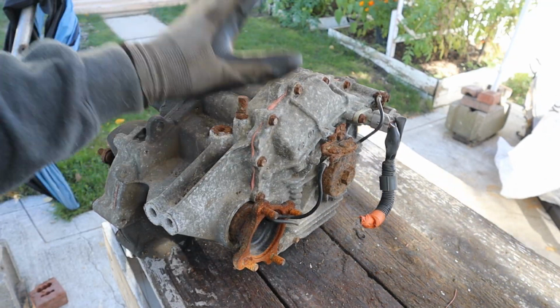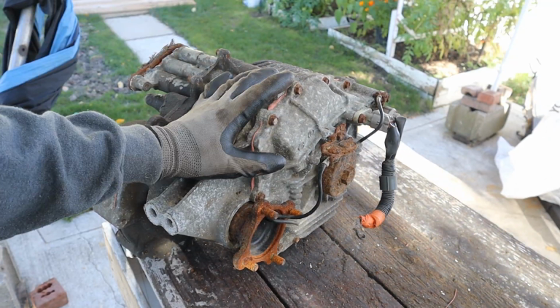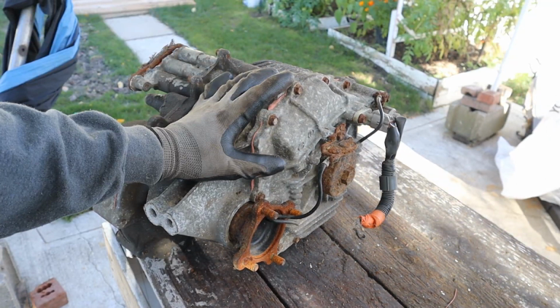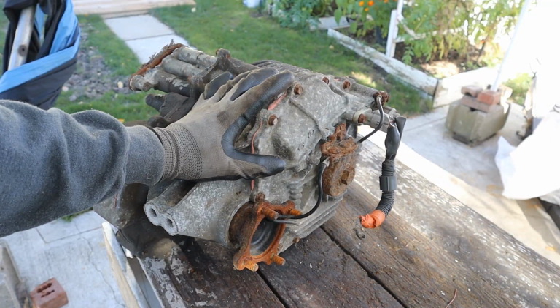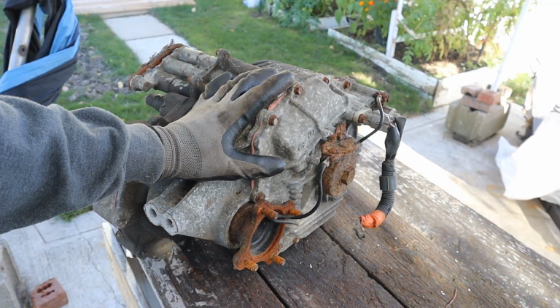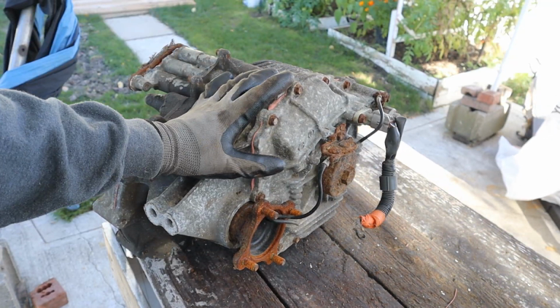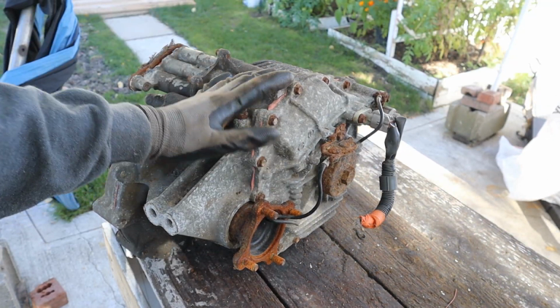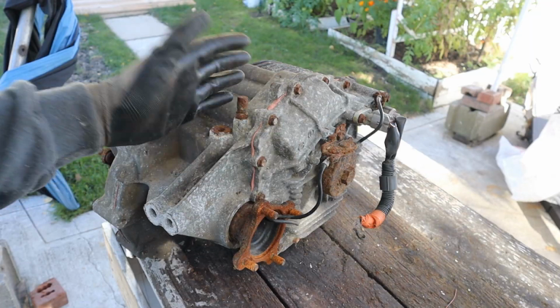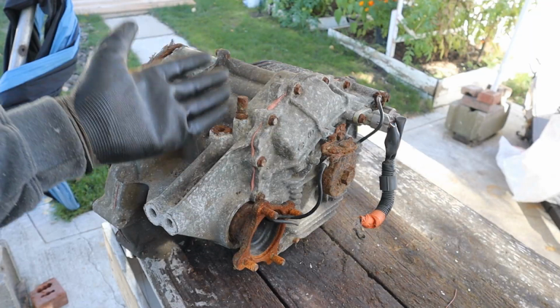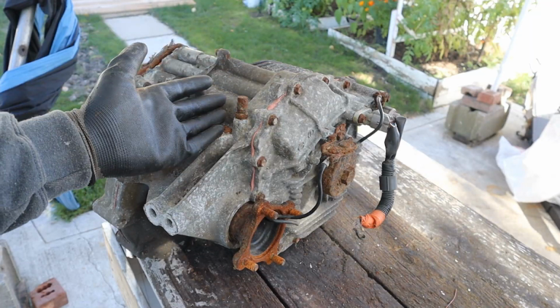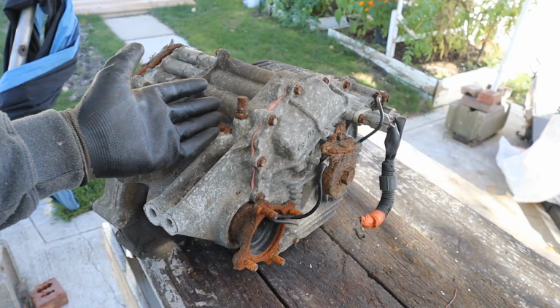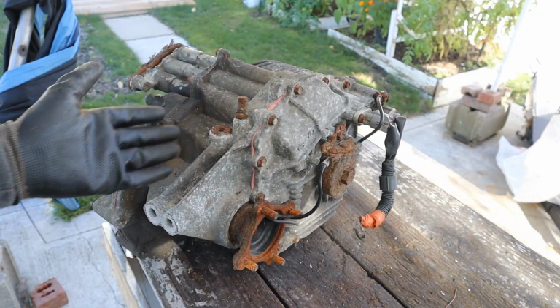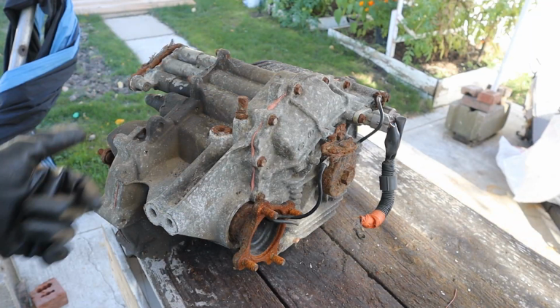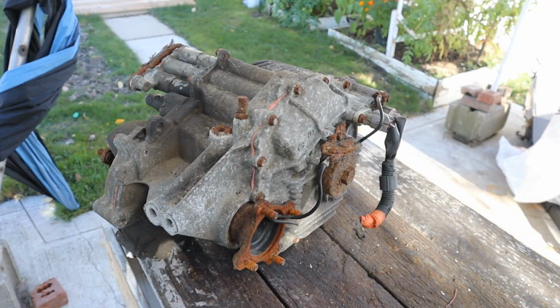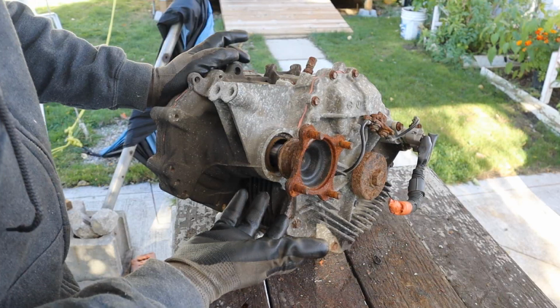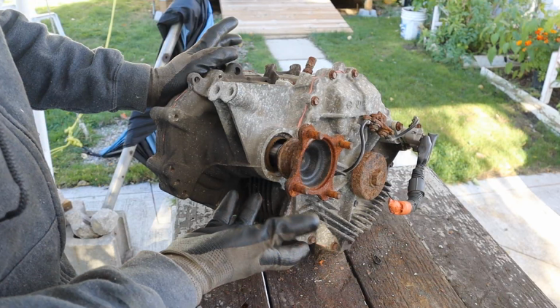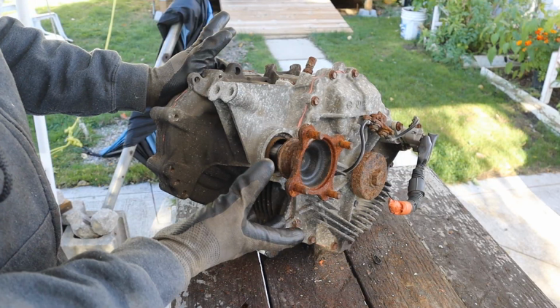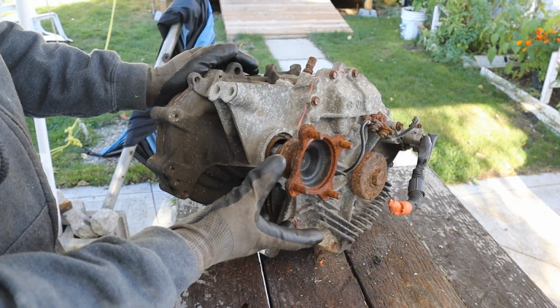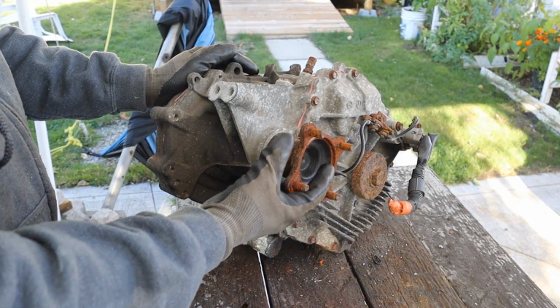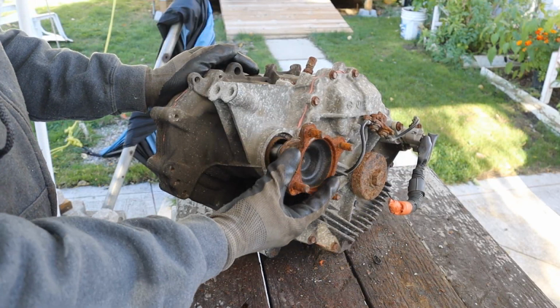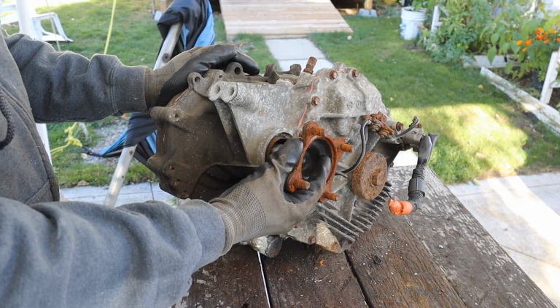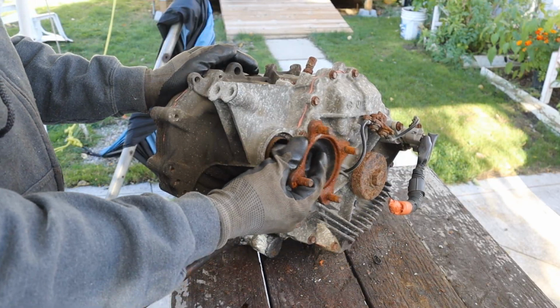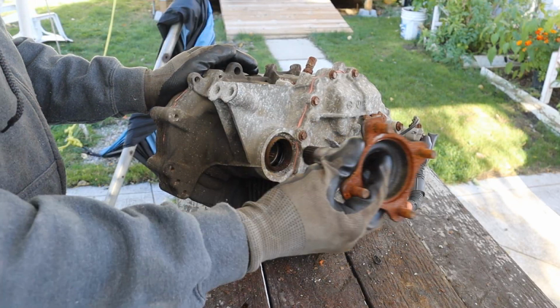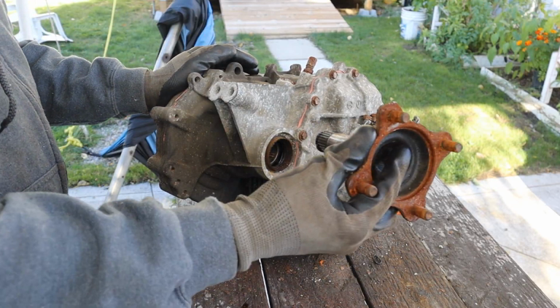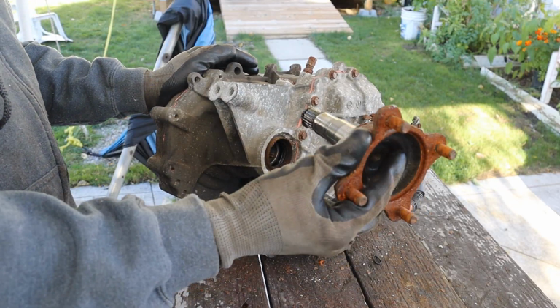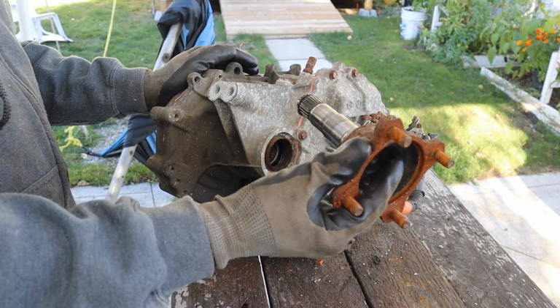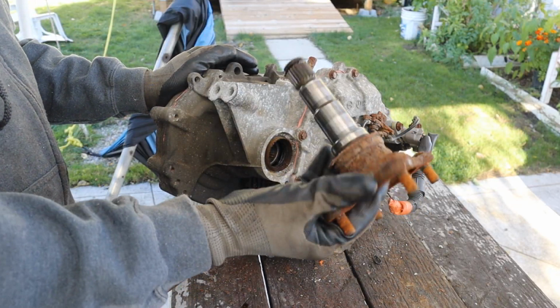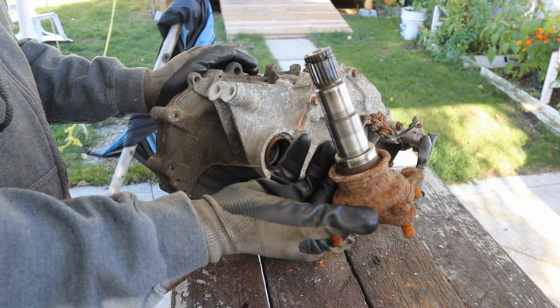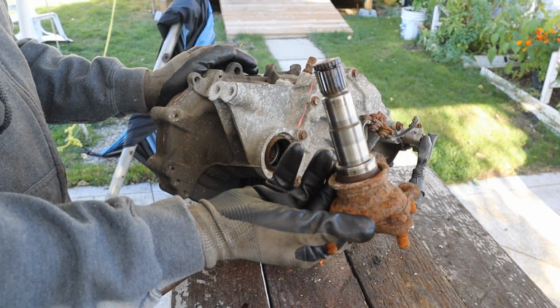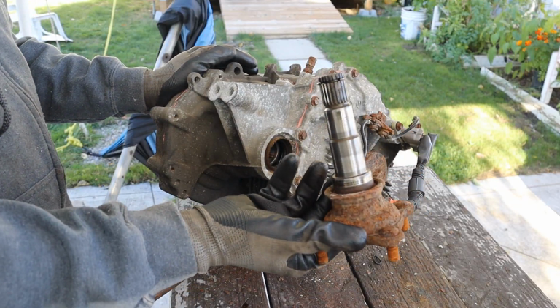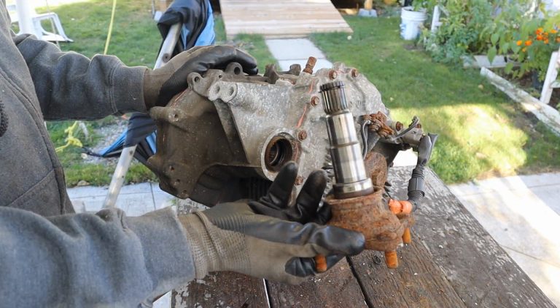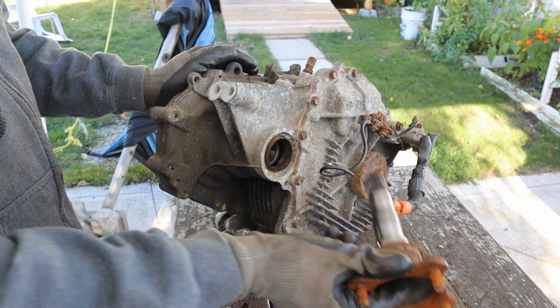This little transaxle is out of the back of a 2006 Lexus RX 400H that I'm tearing apart, and it's actually one of the first vehicles to have e-wheel drive. The first step is popping out the axle flanges.